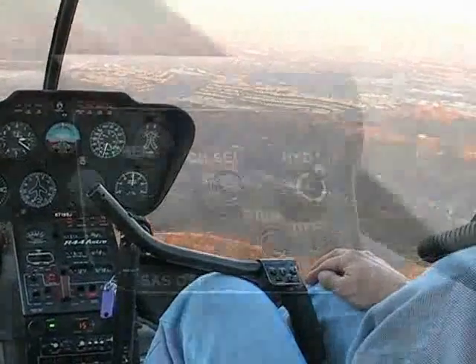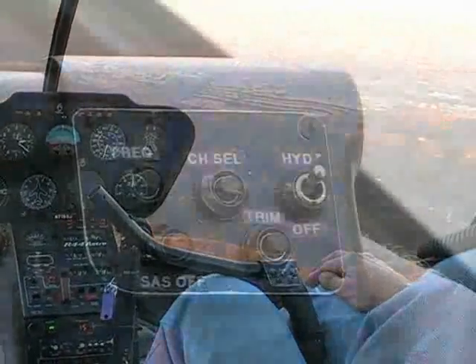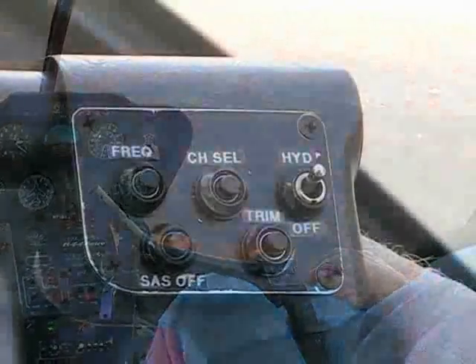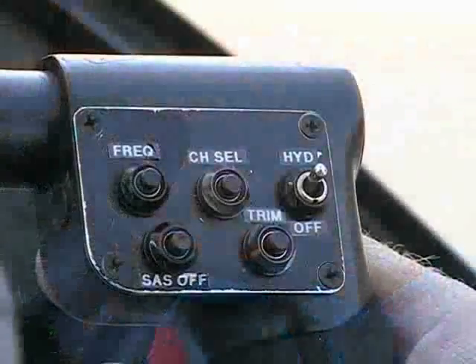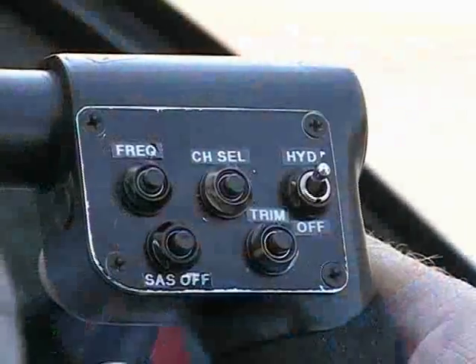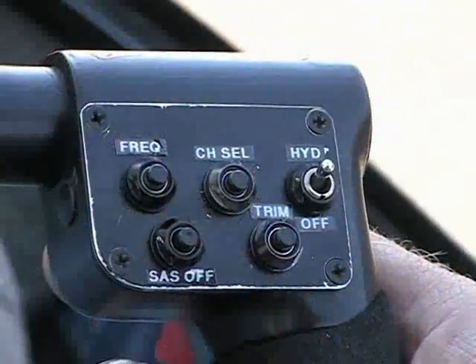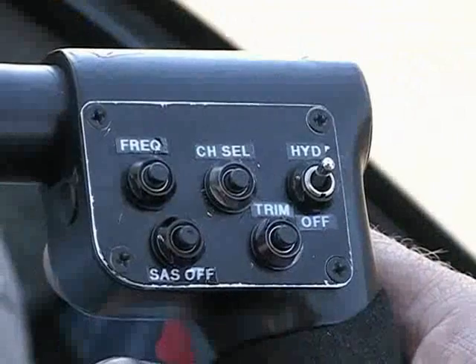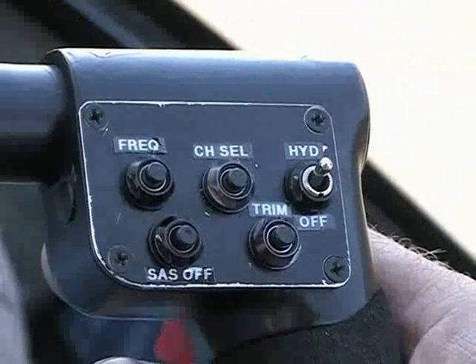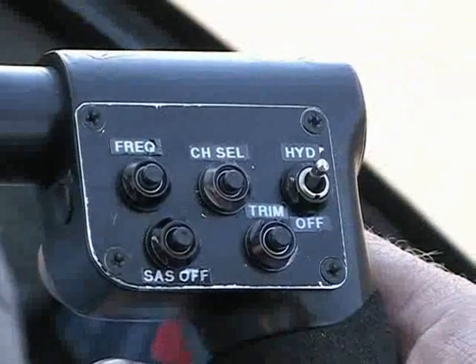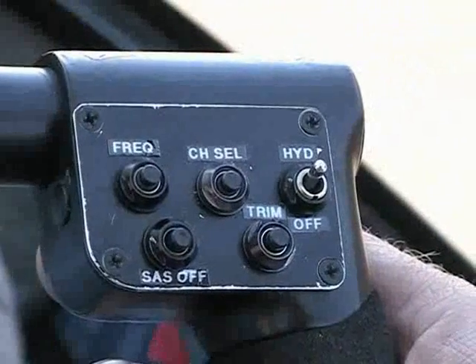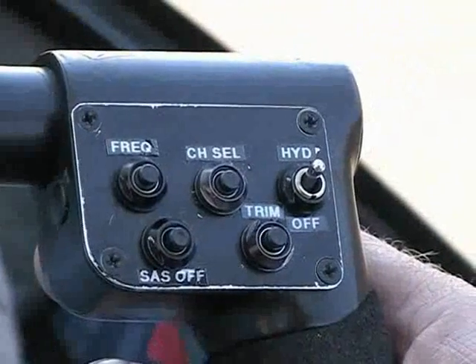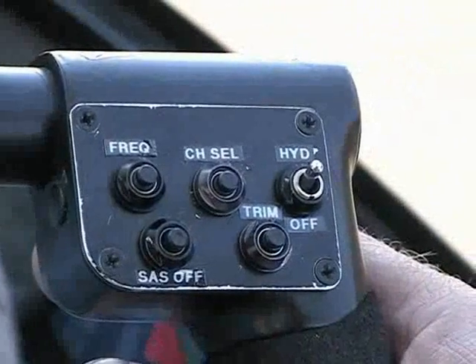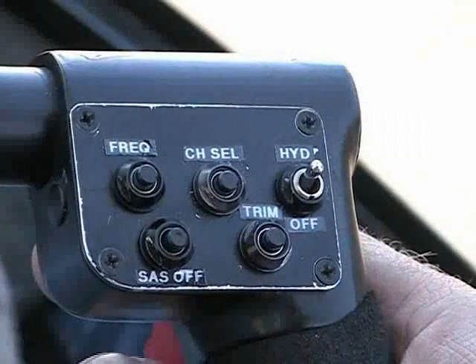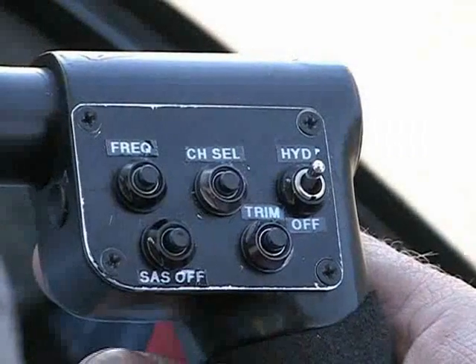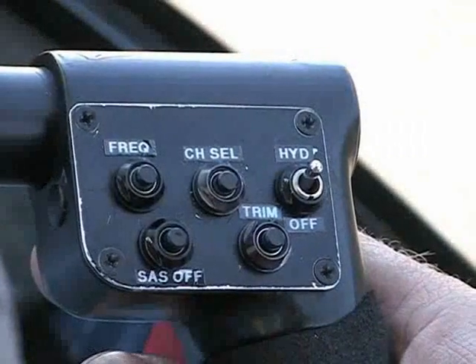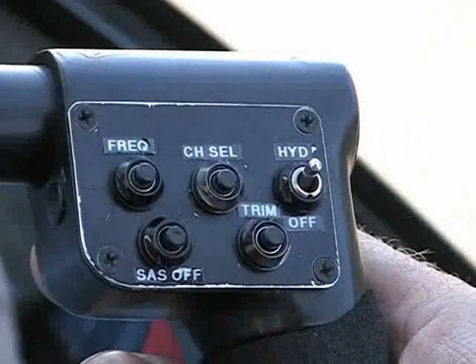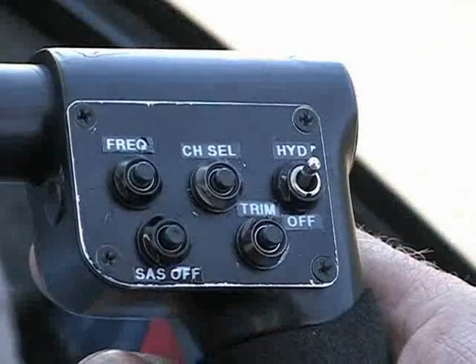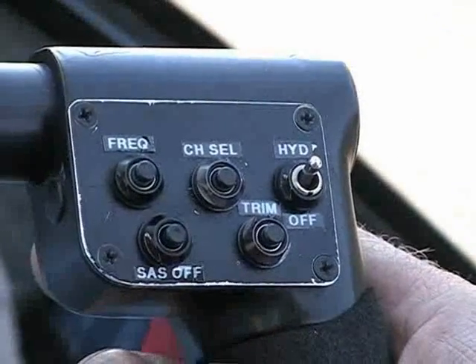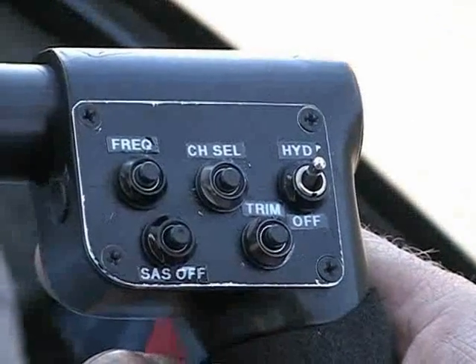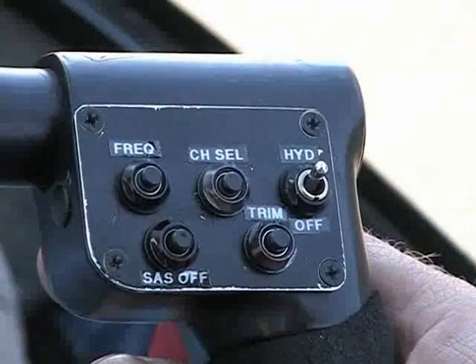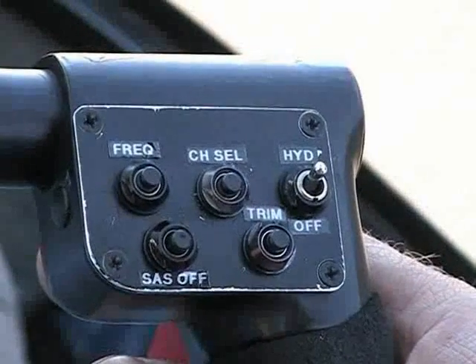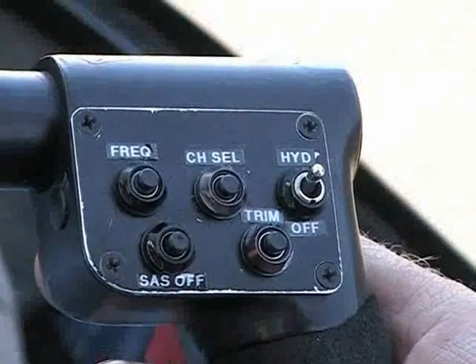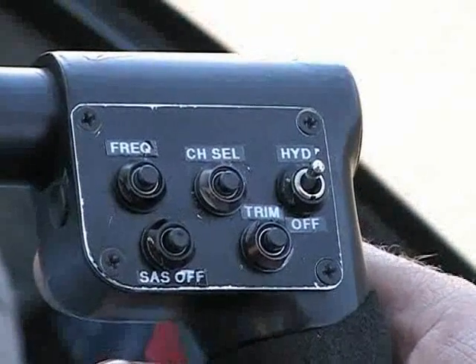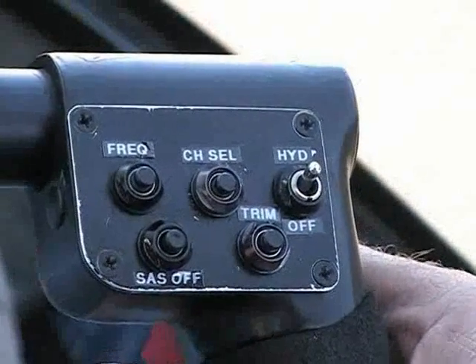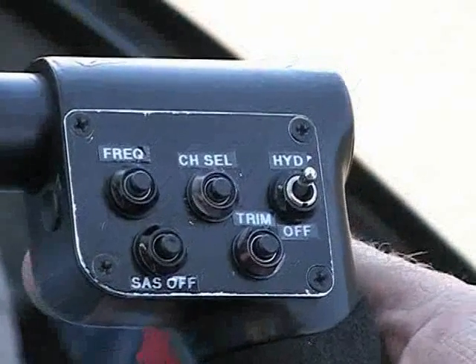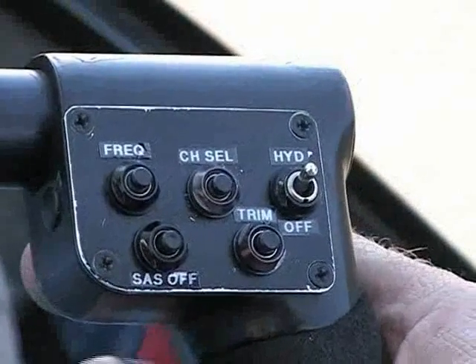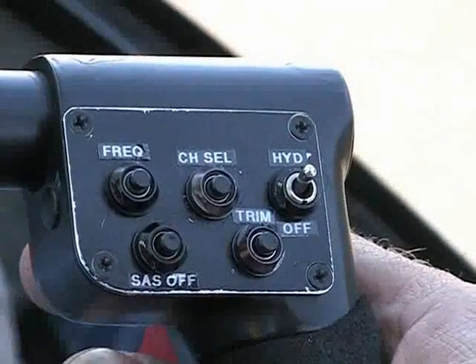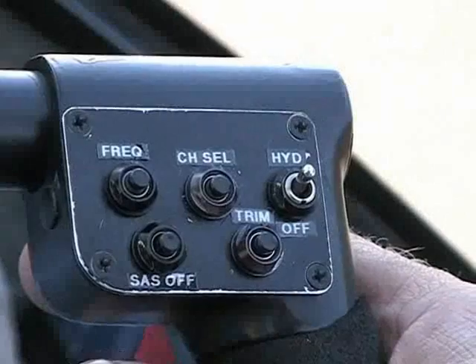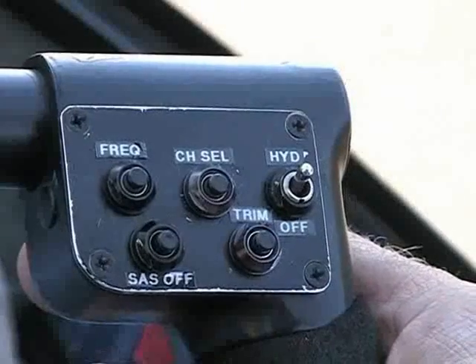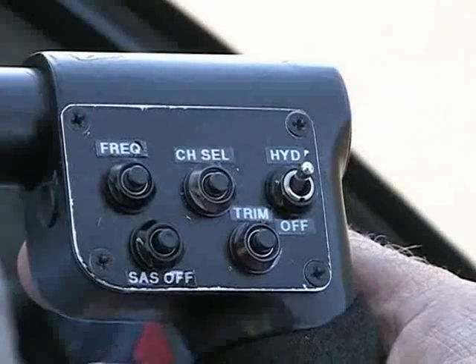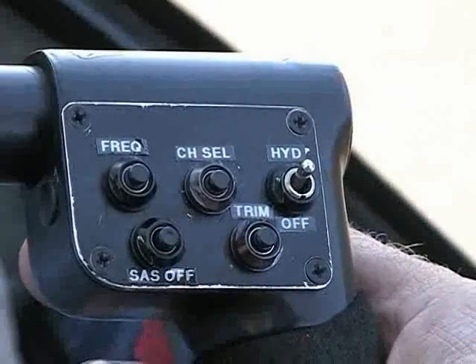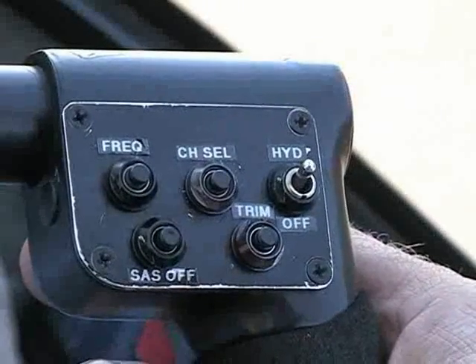The heli SAS may be instantly disengaged by momentarily pushing the SAS off button located to the left of the trim button.